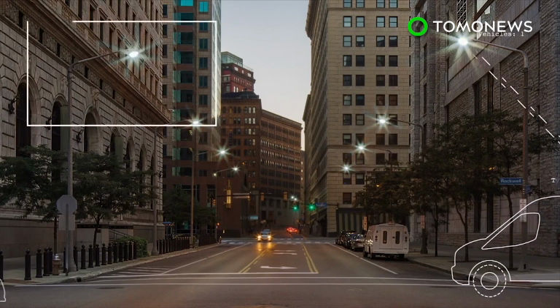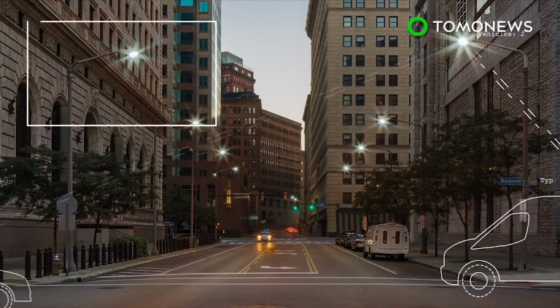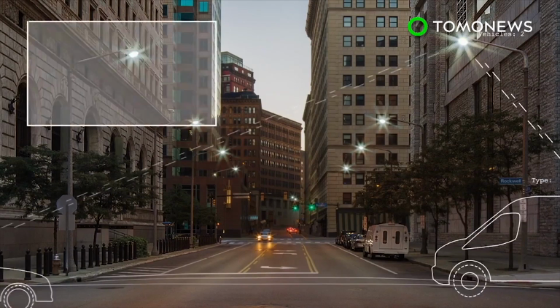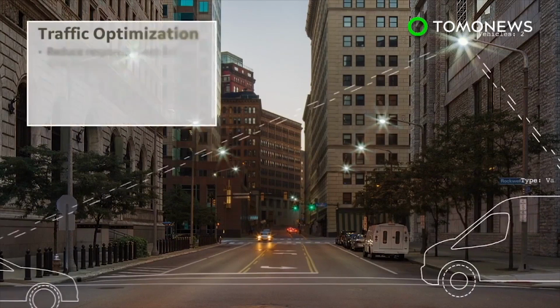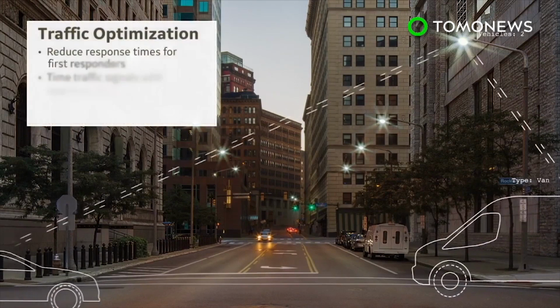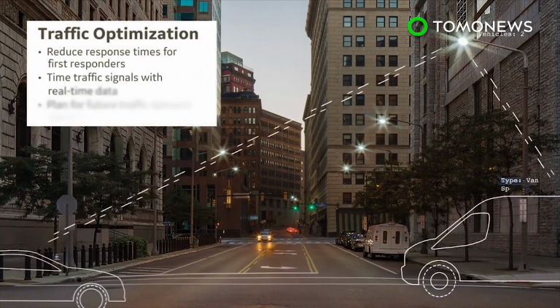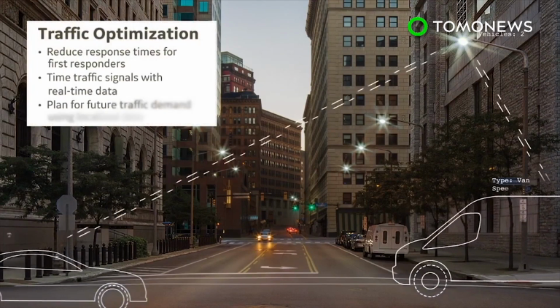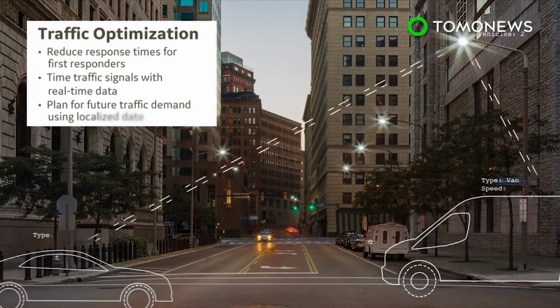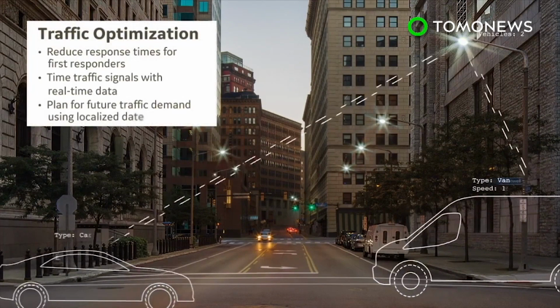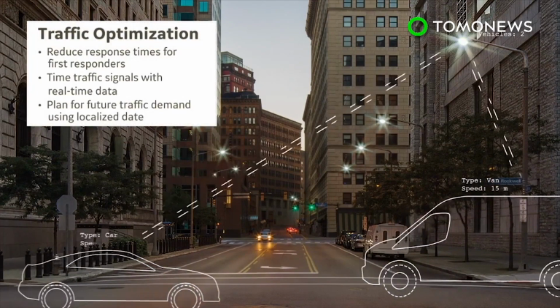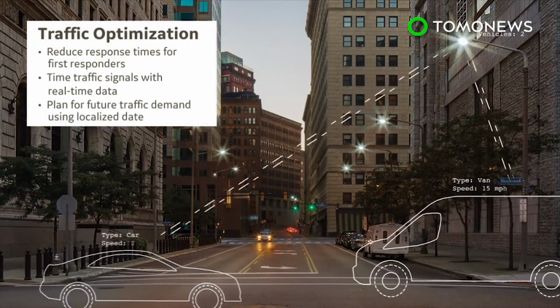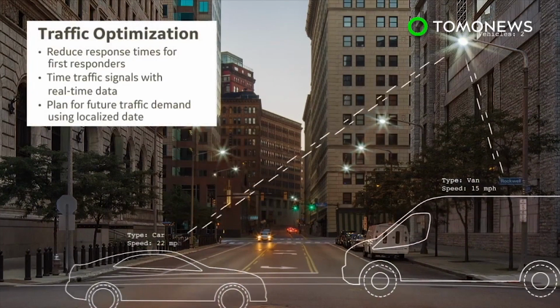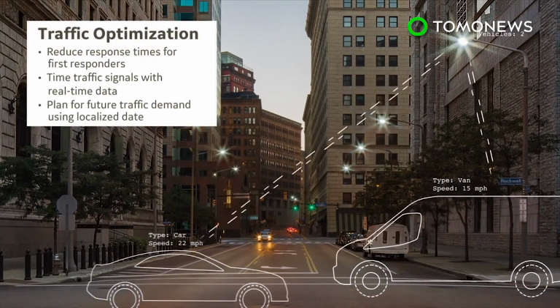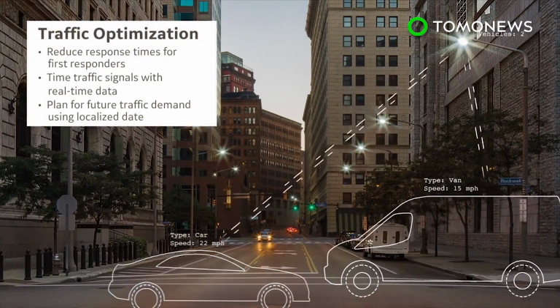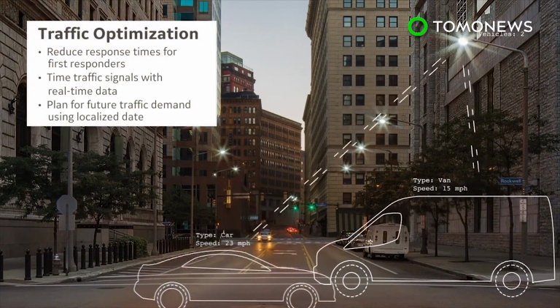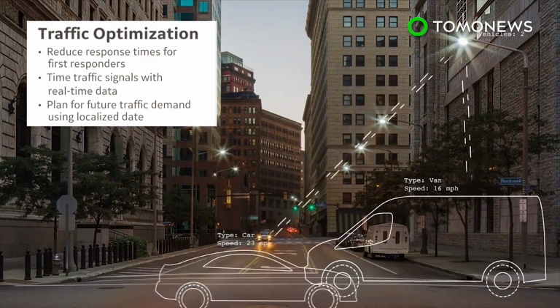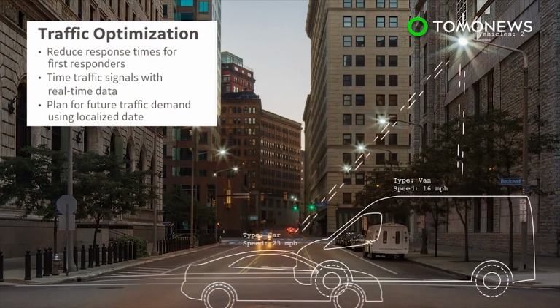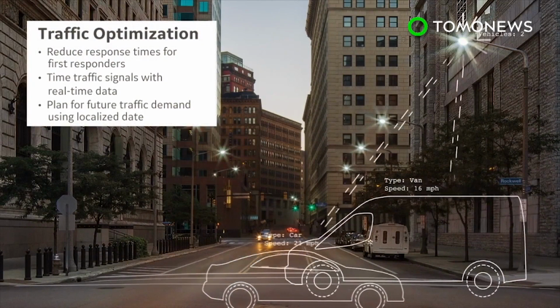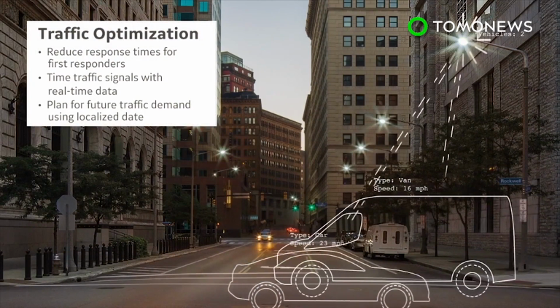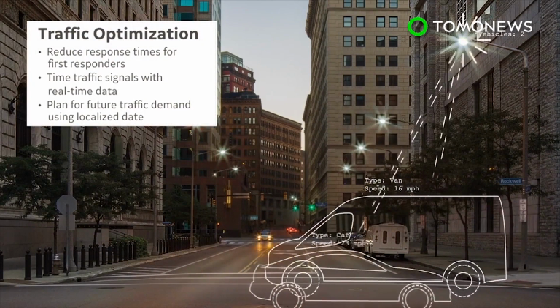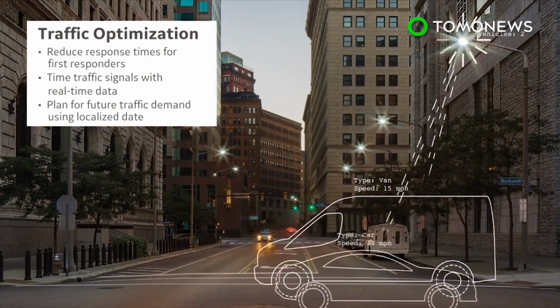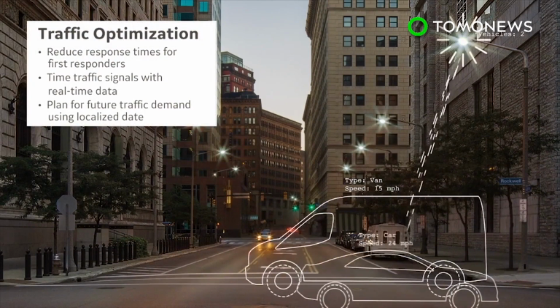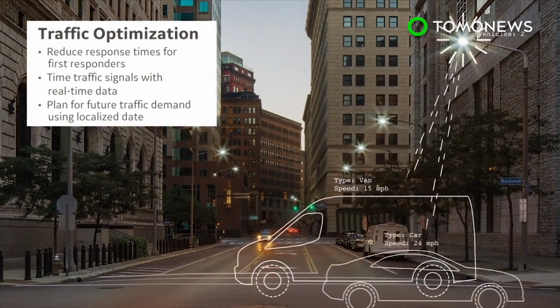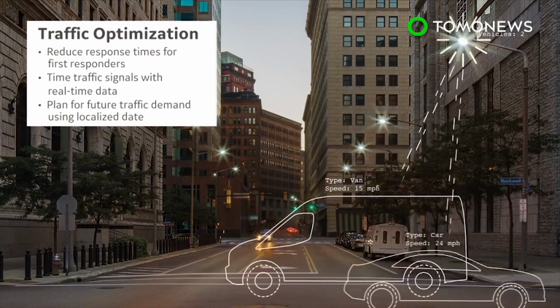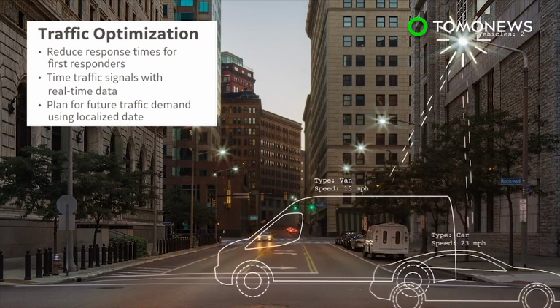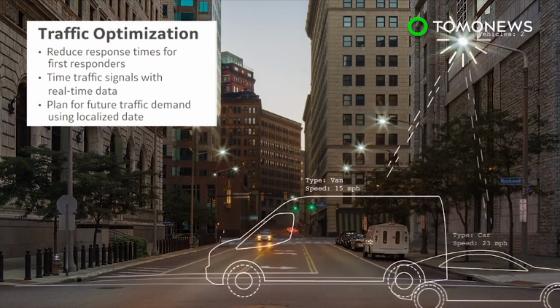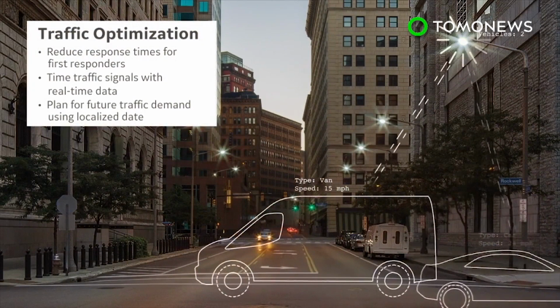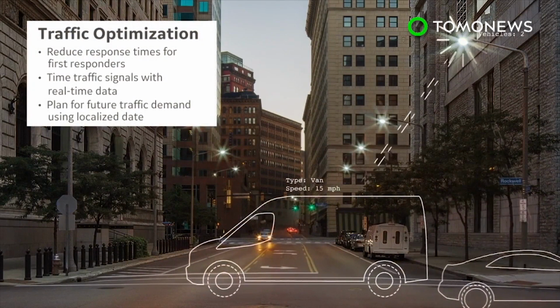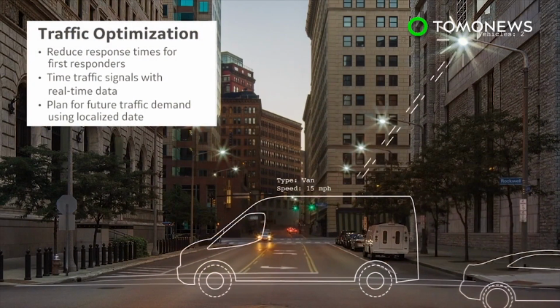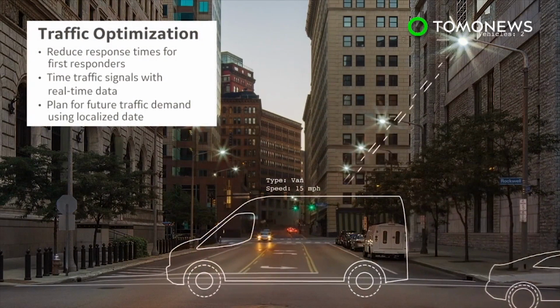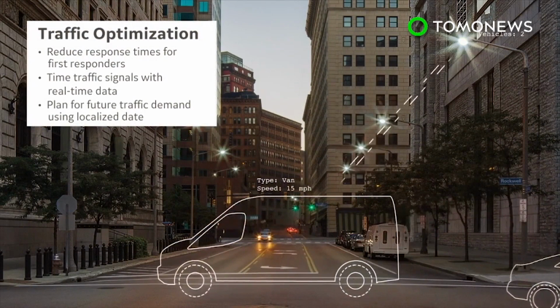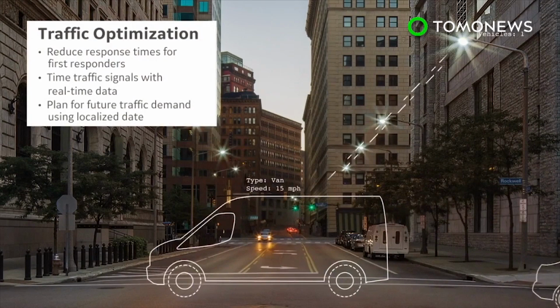The installation will begin this summer, with the potential for 3,000 more sensors to be added in the future.